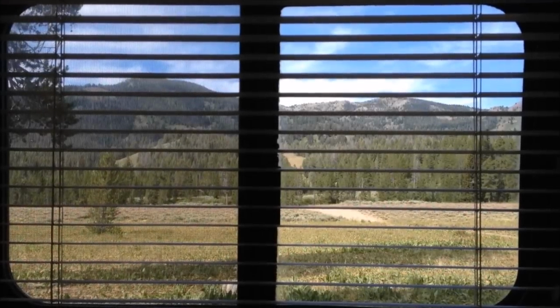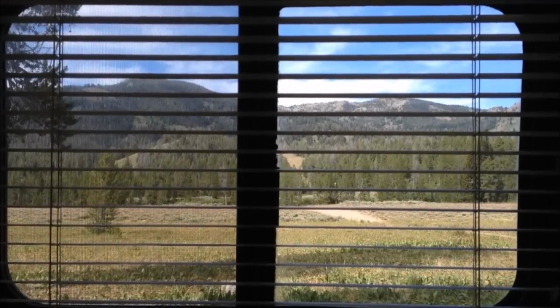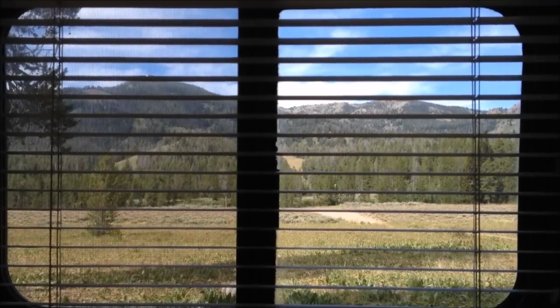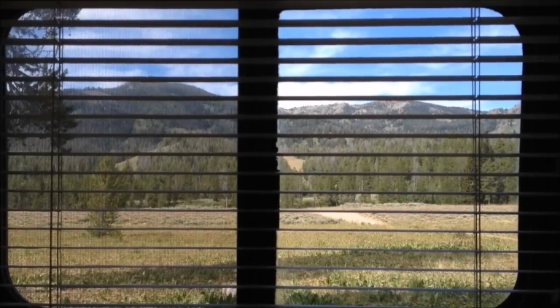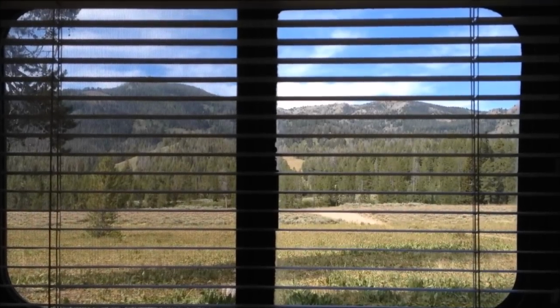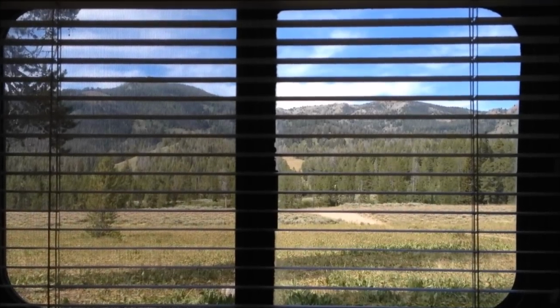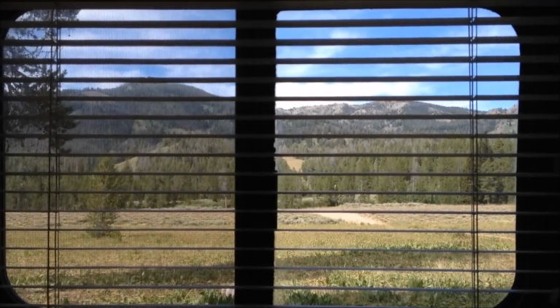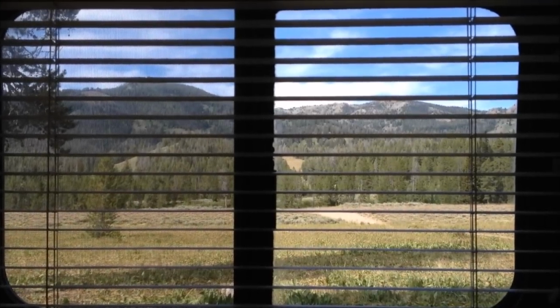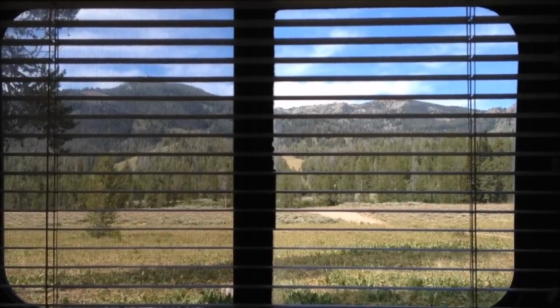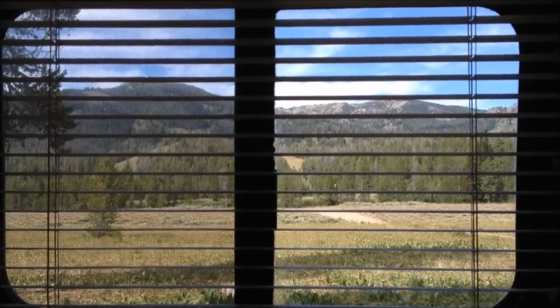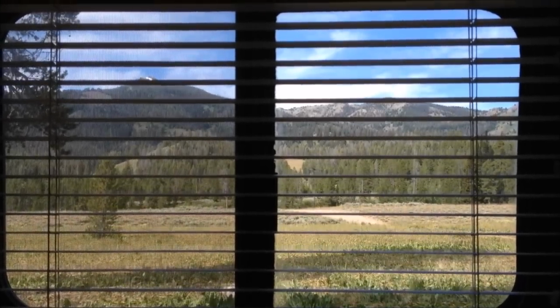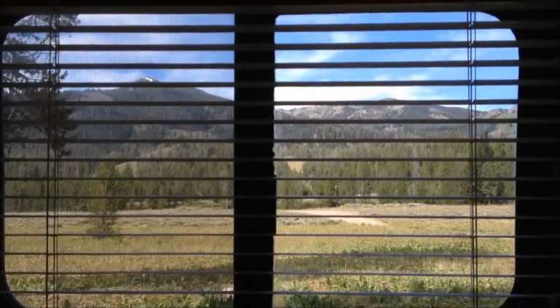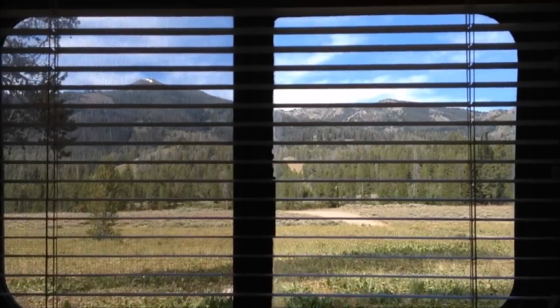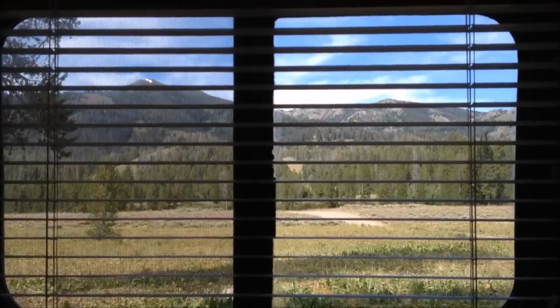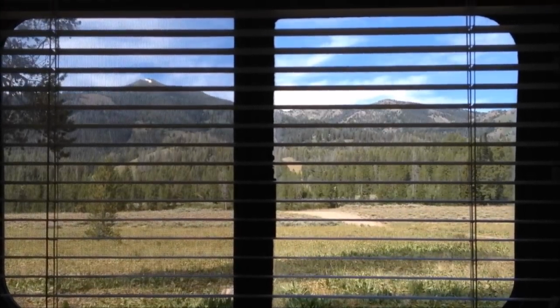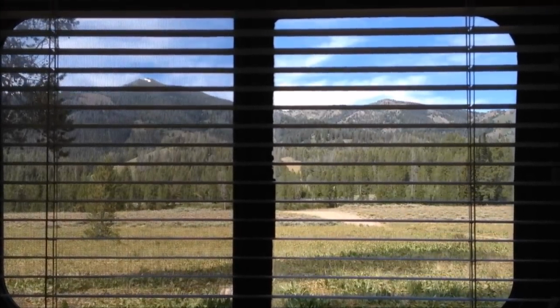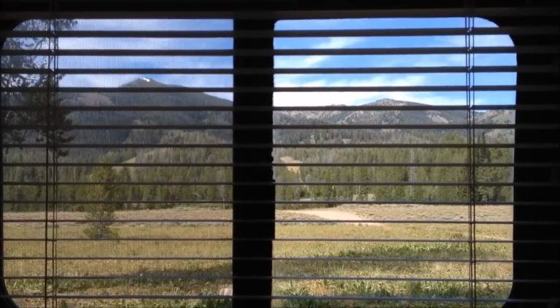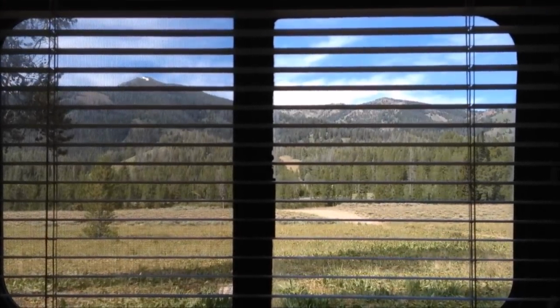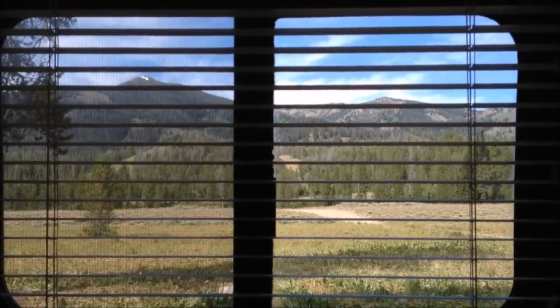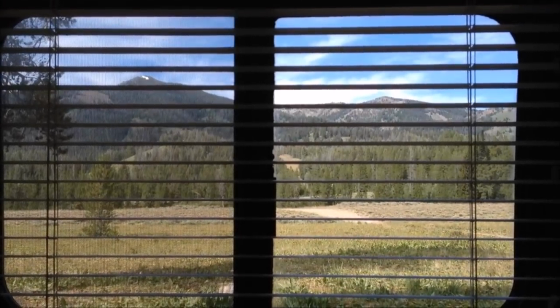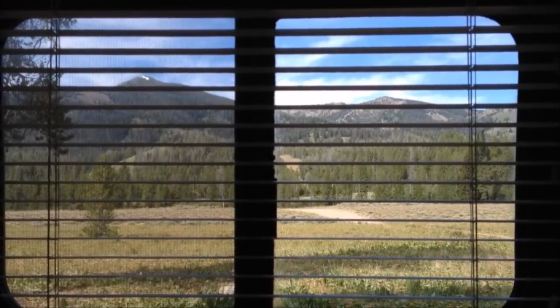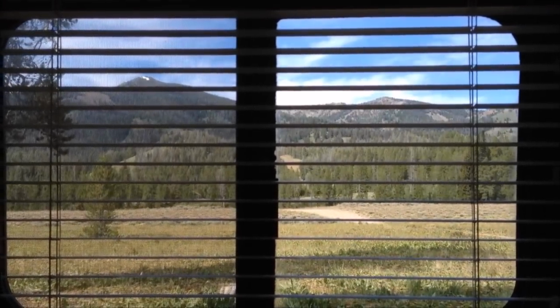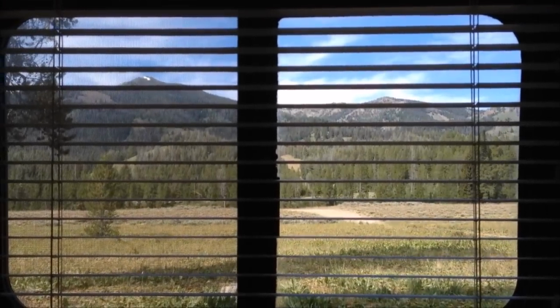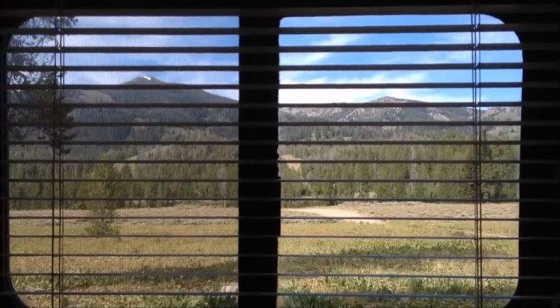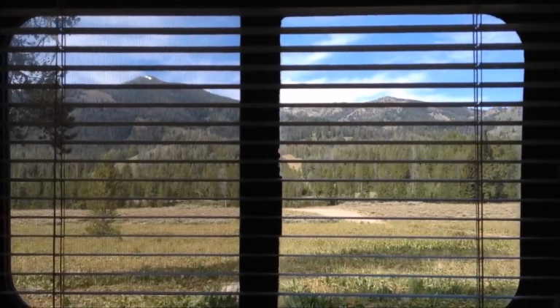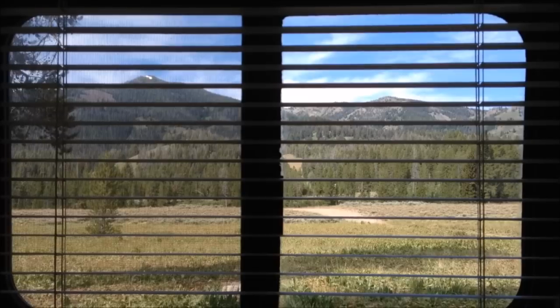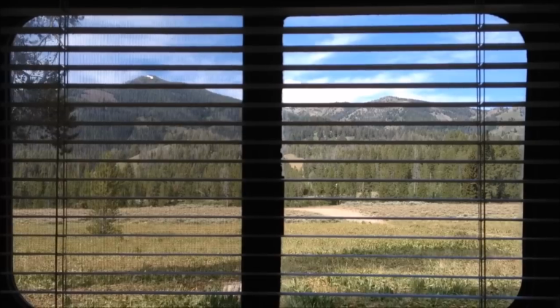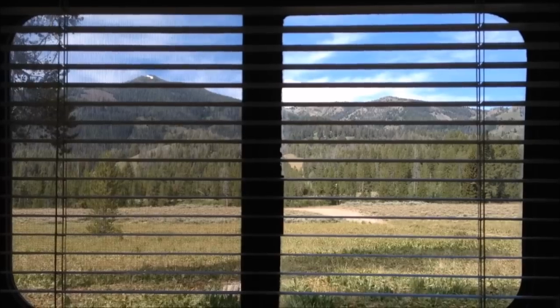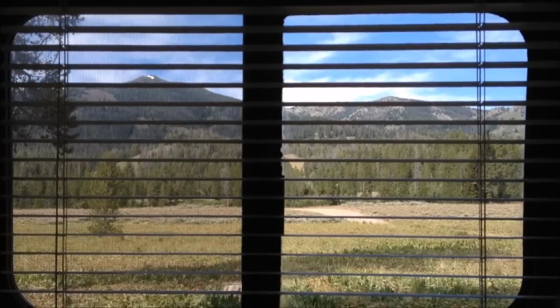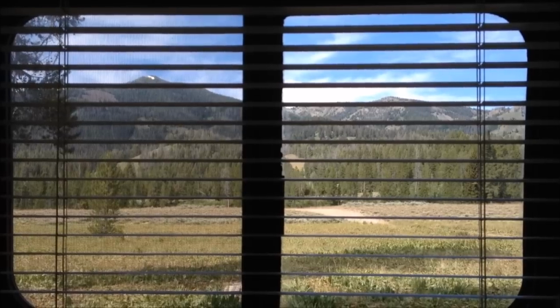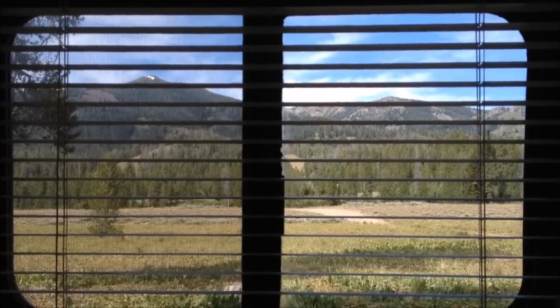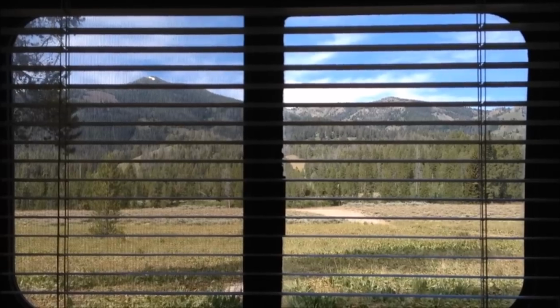Greetings from Sawtooth Mountains, Sawtooth National Forest. This is in Idaho.